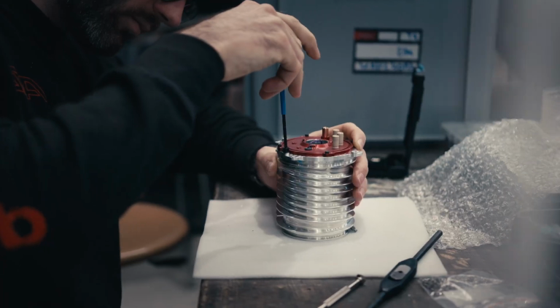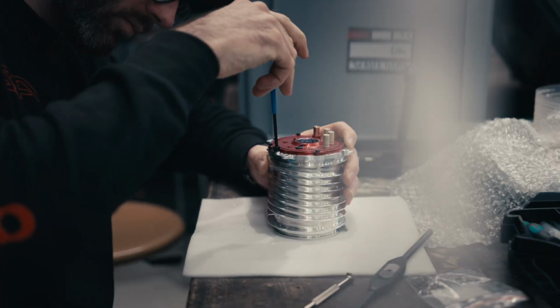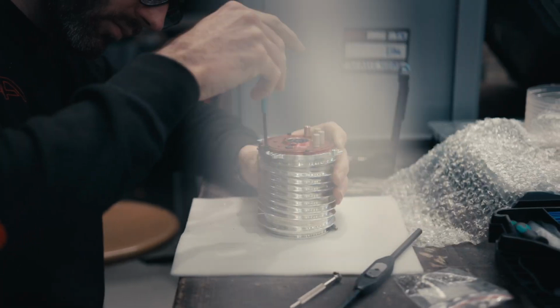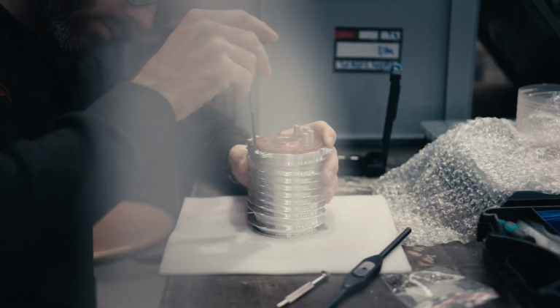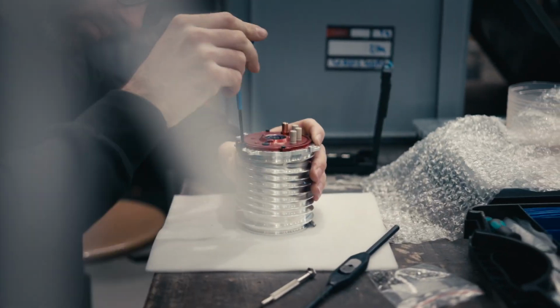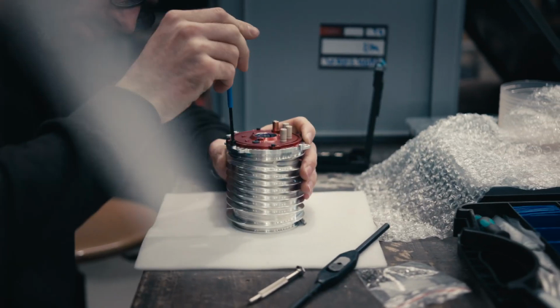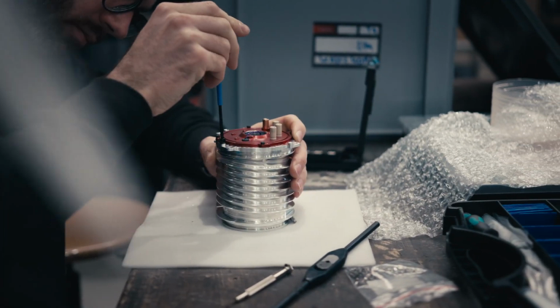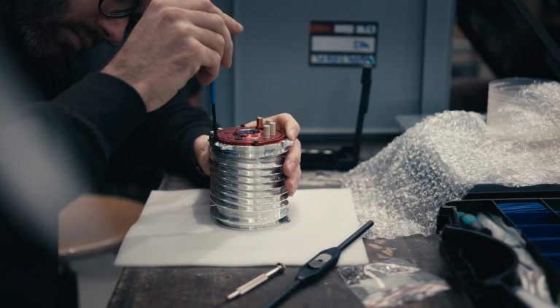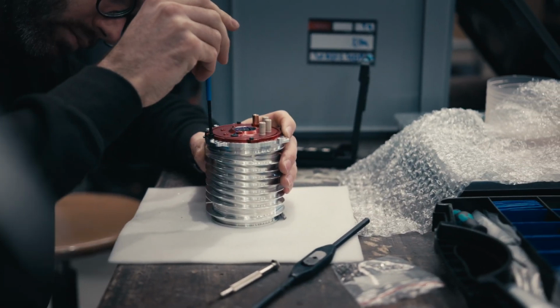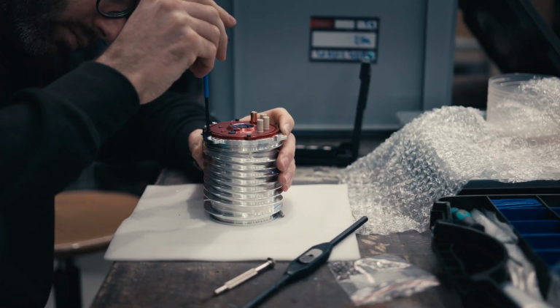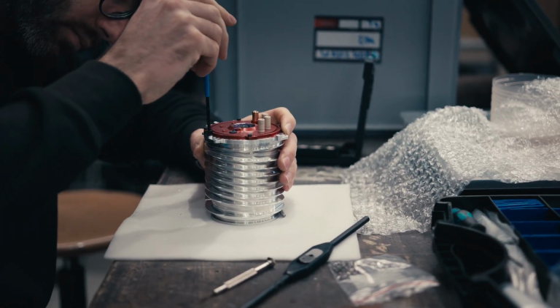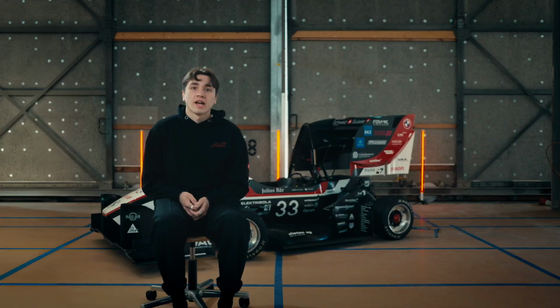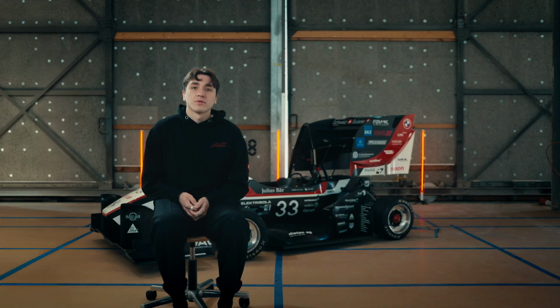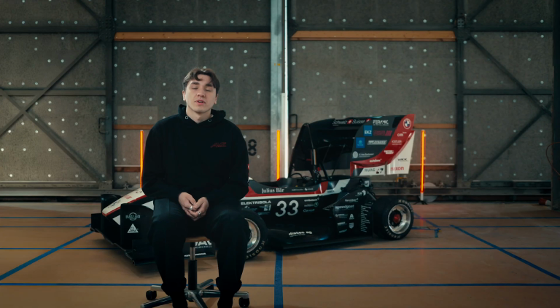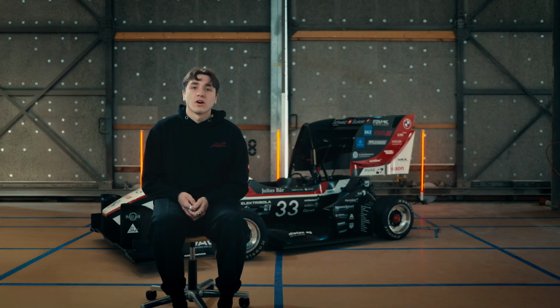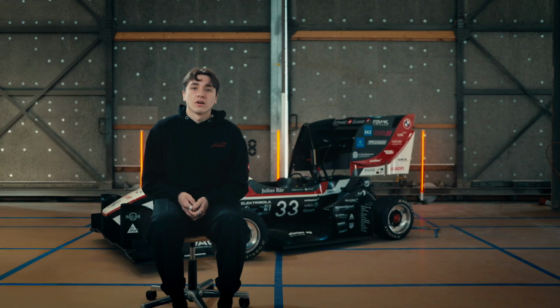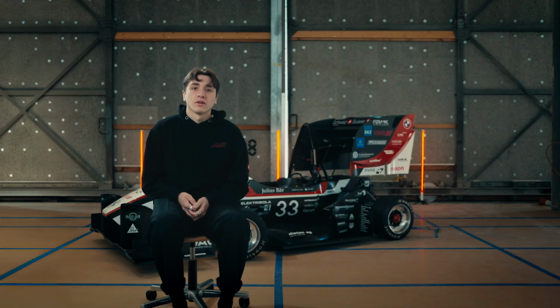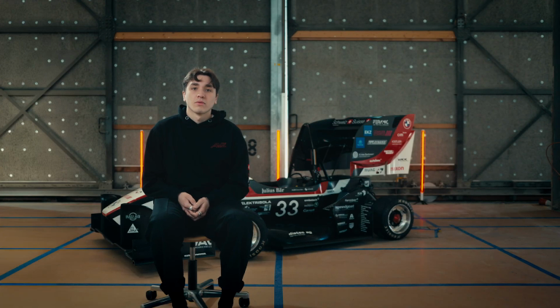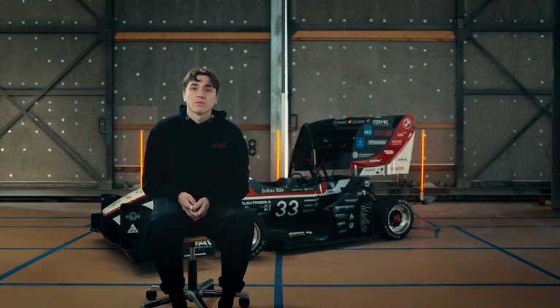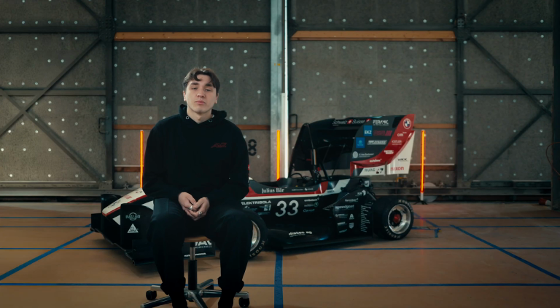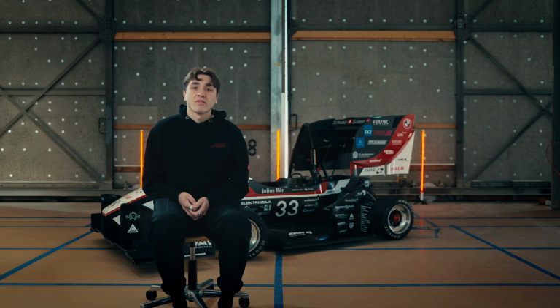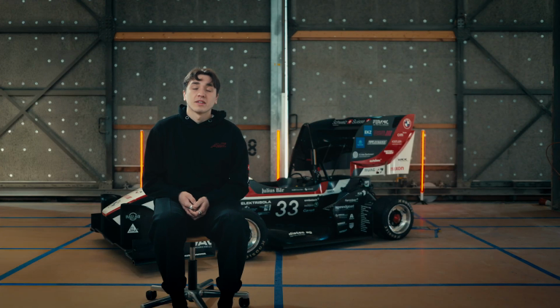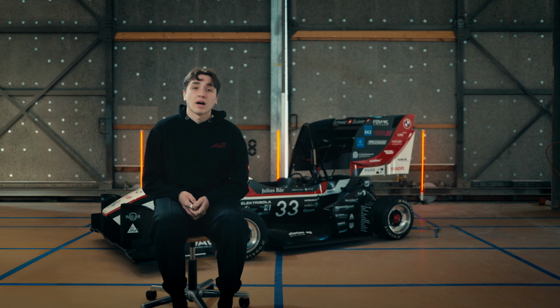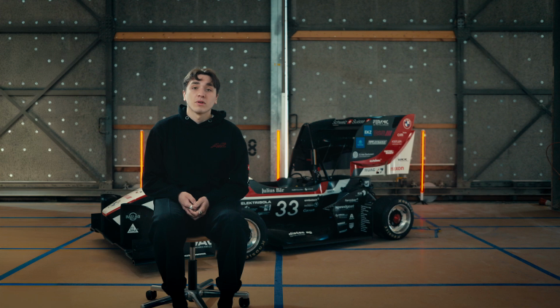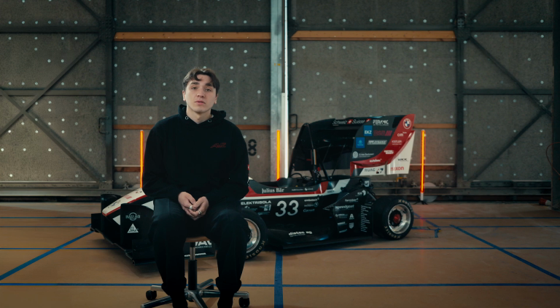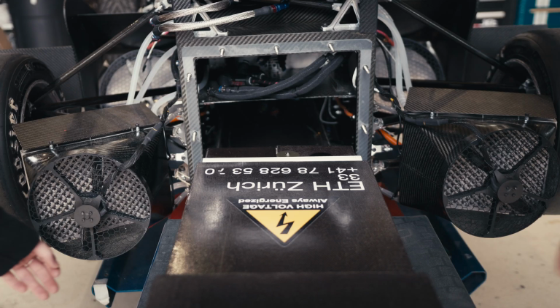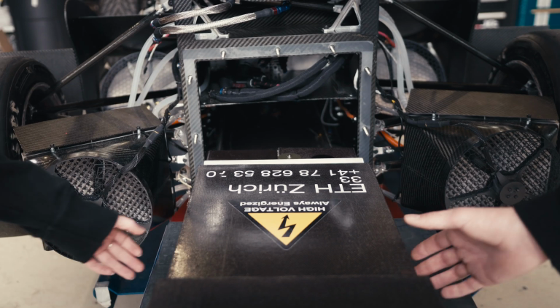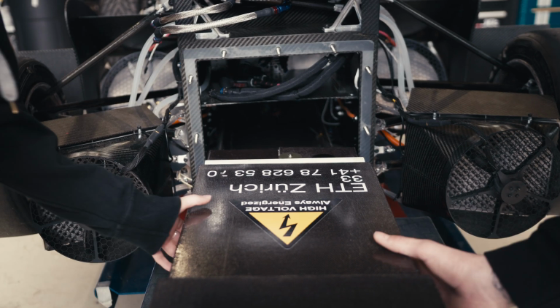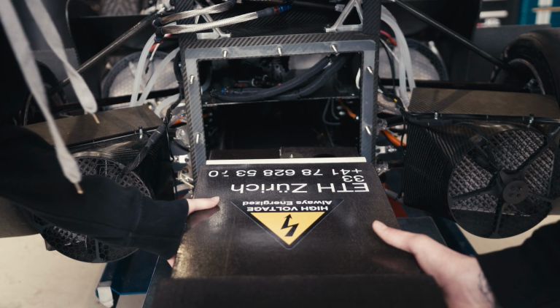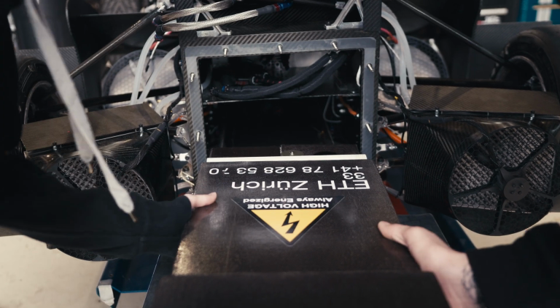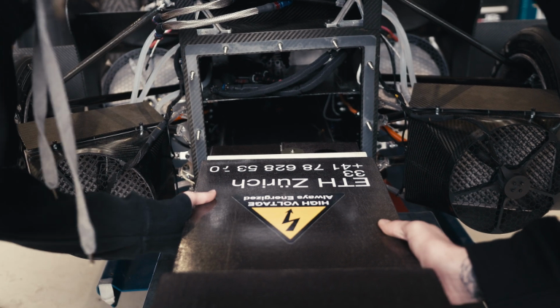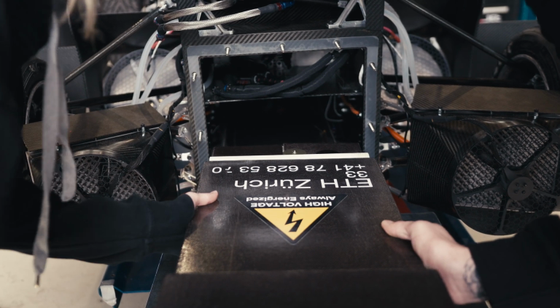In the powertrain module we bring life to the car. We provide the power to bring the car to its limits.